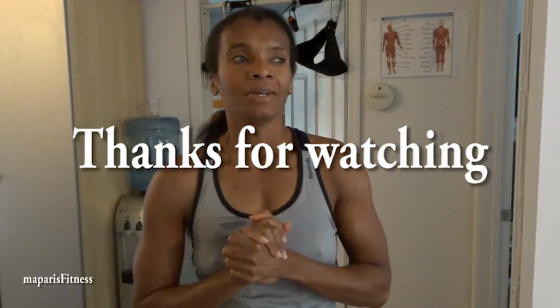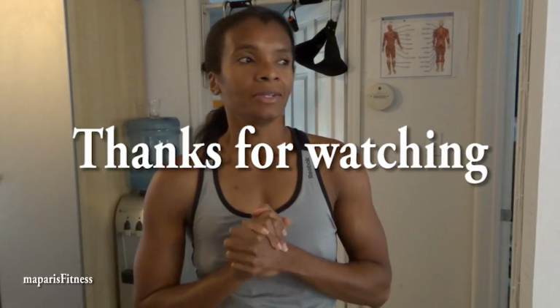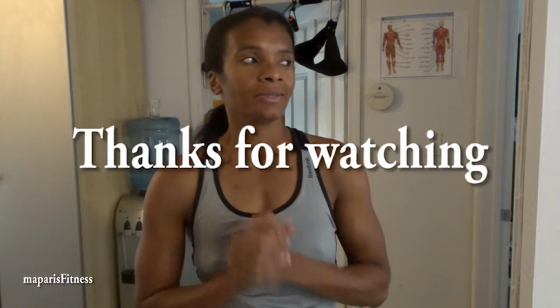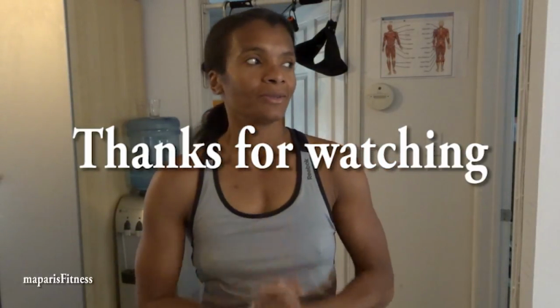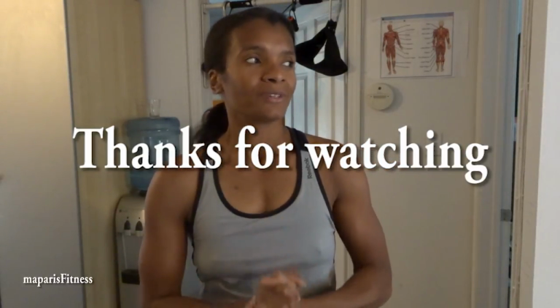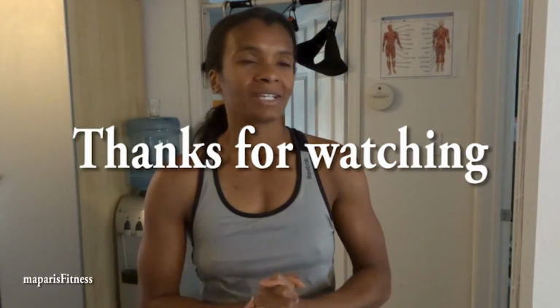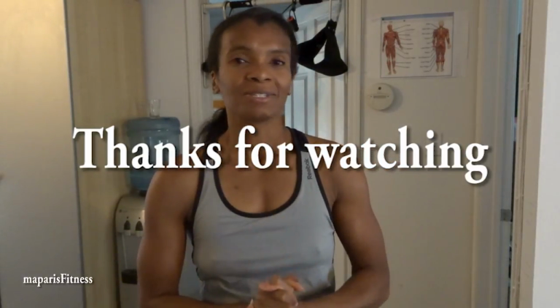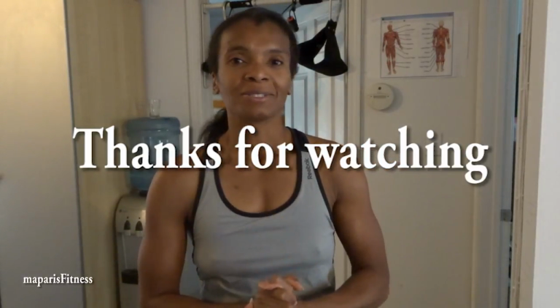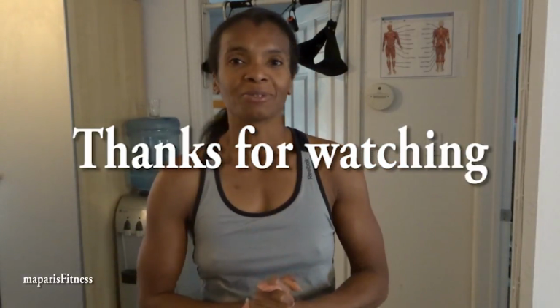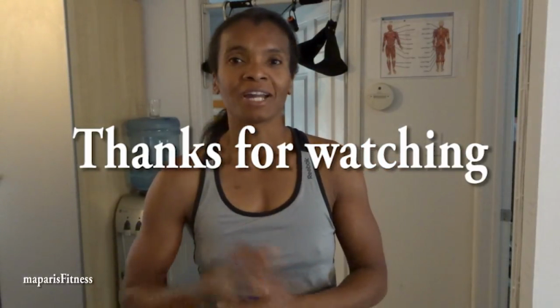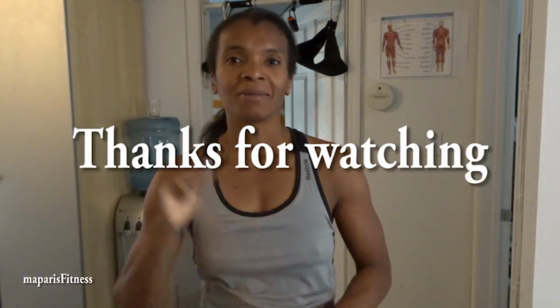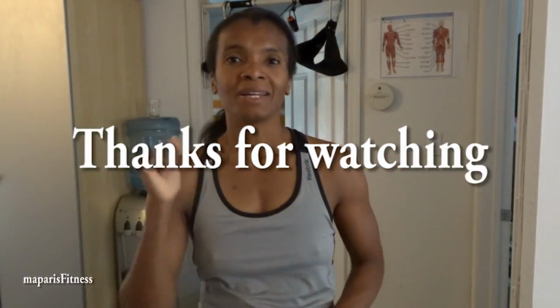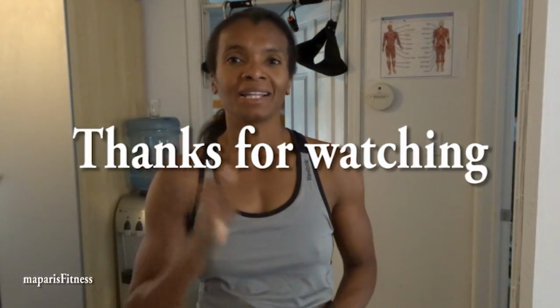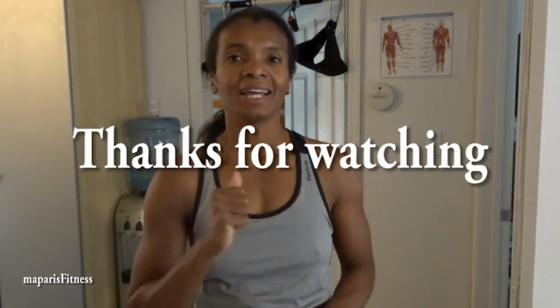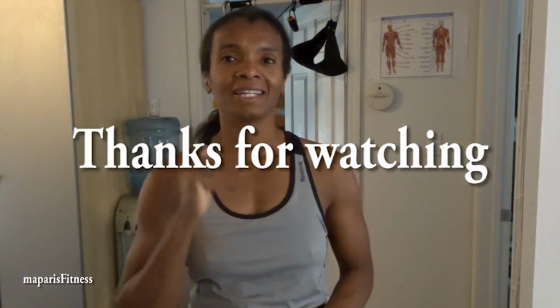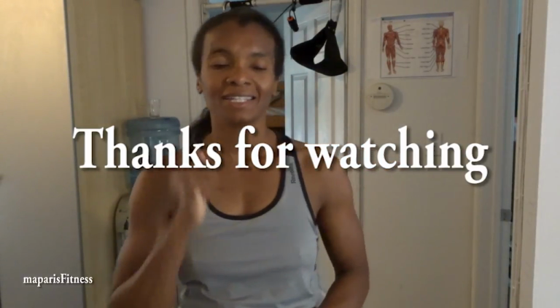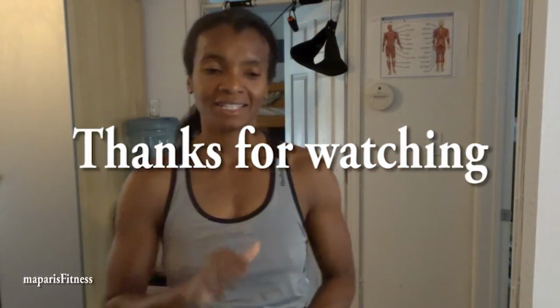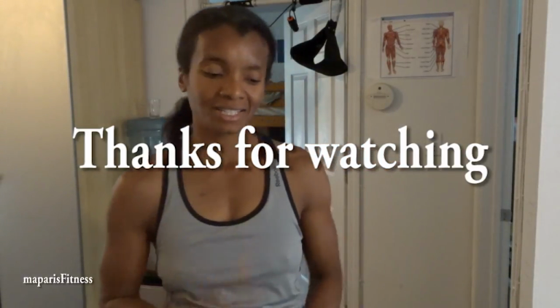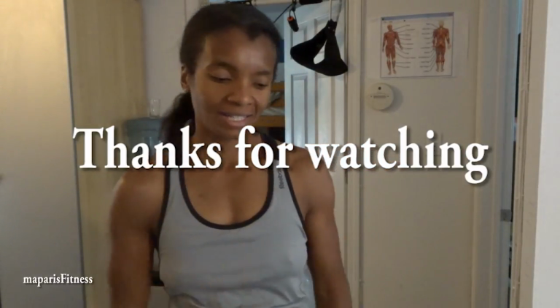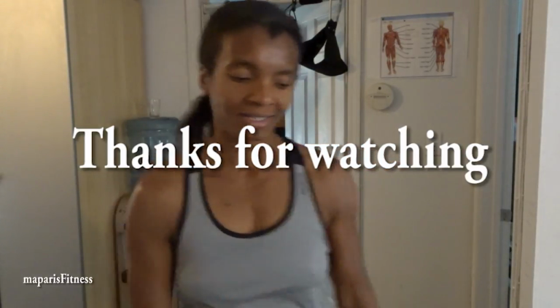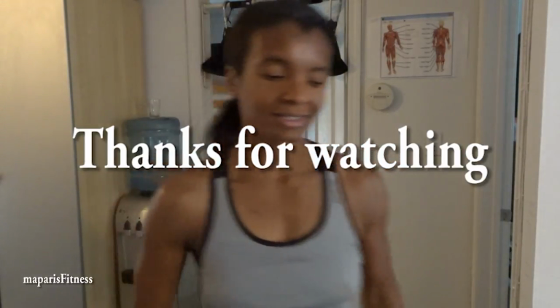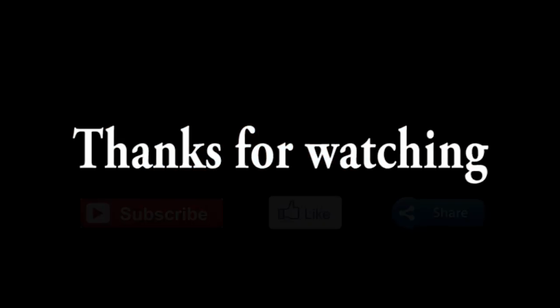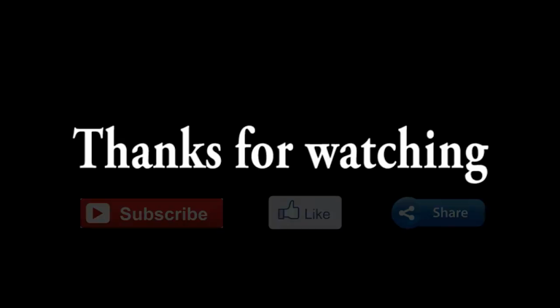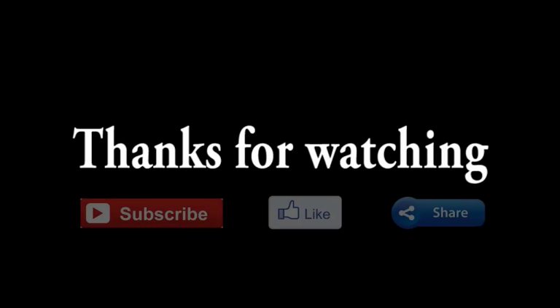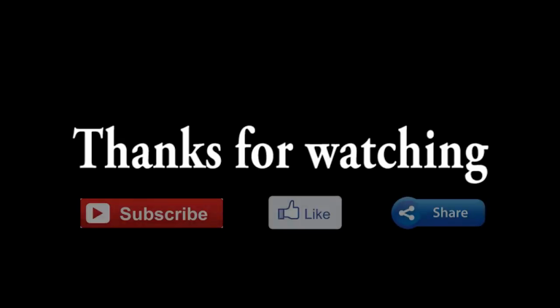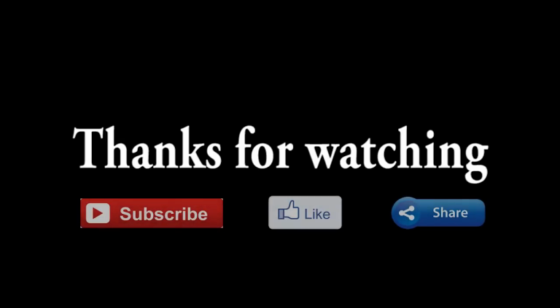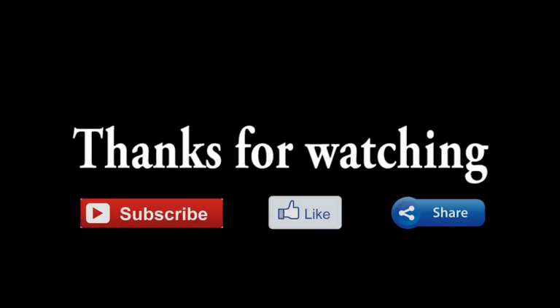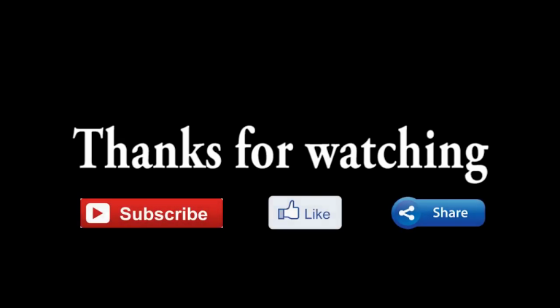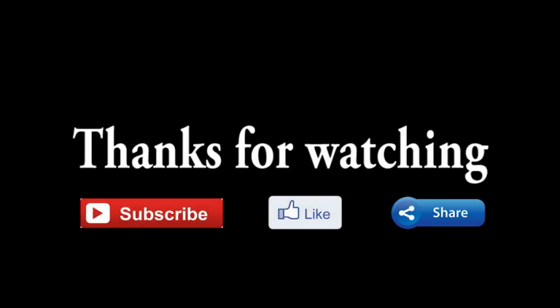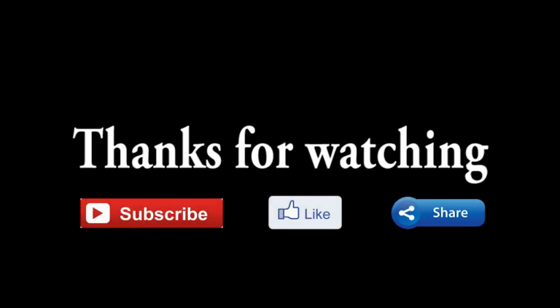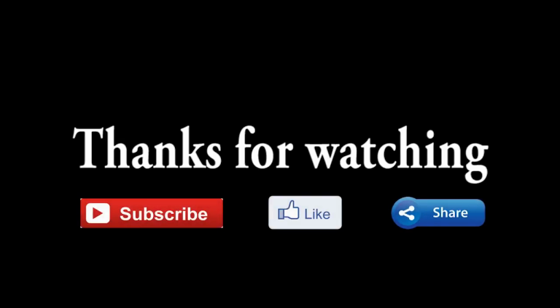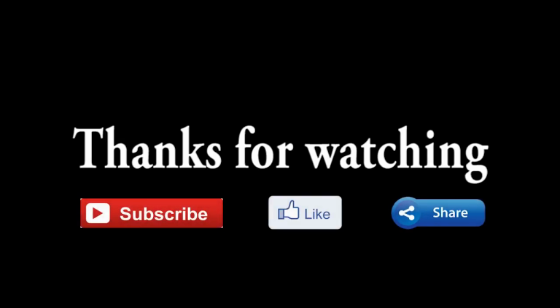Don't forget to subscribe, like and share. Thank you.